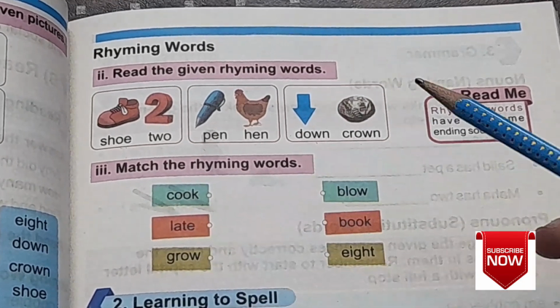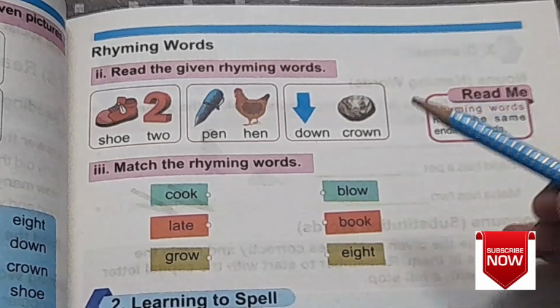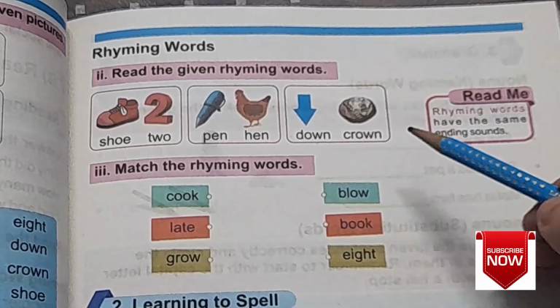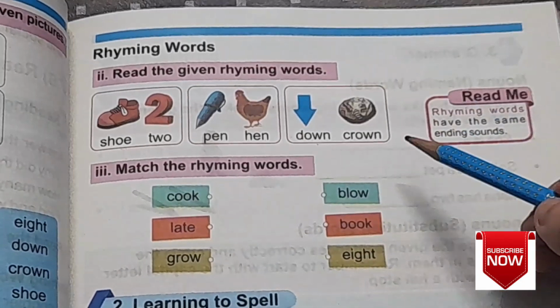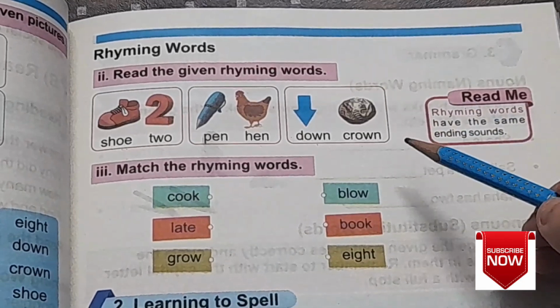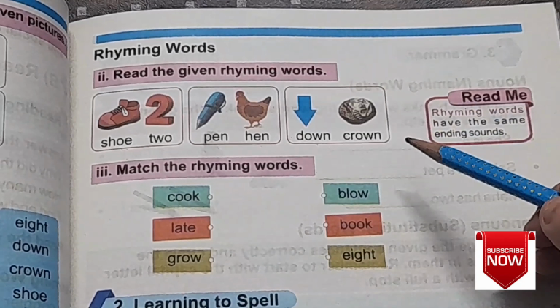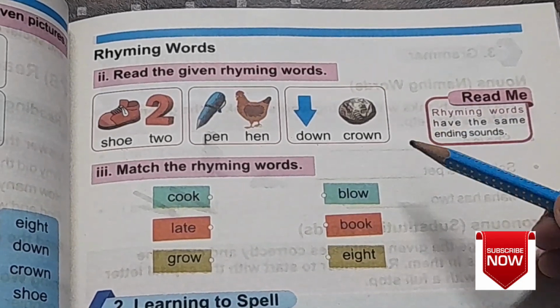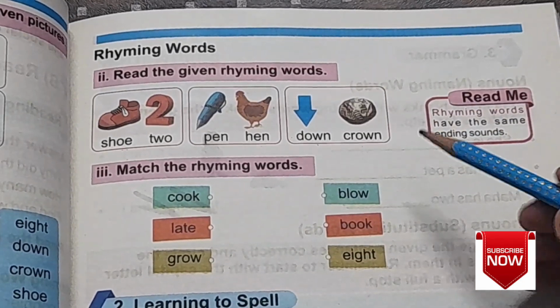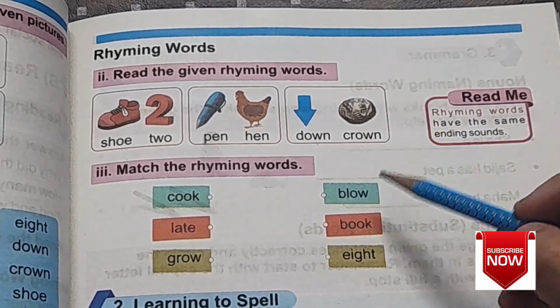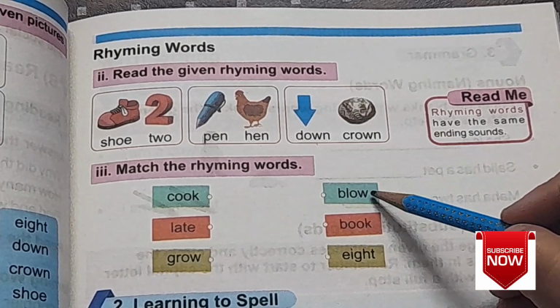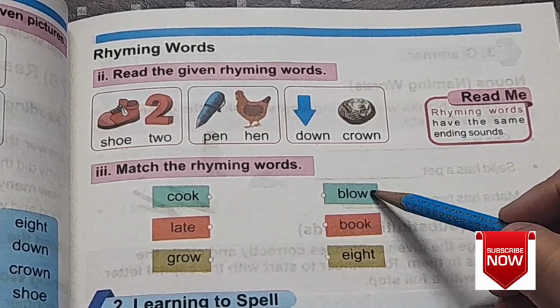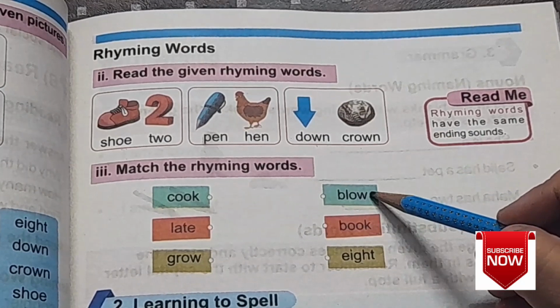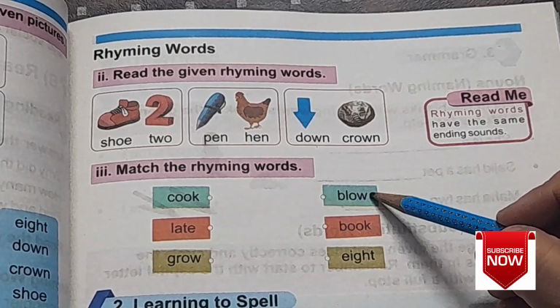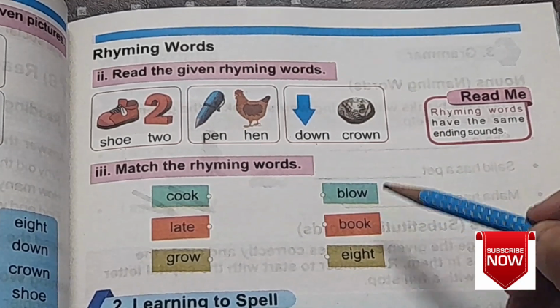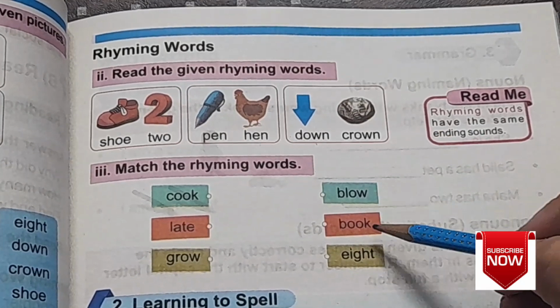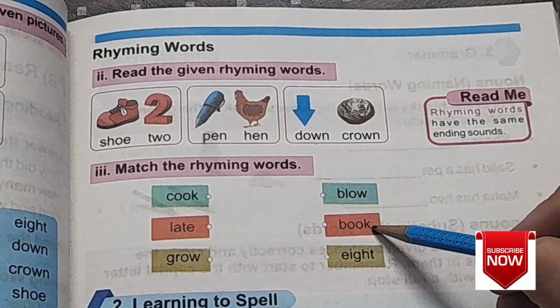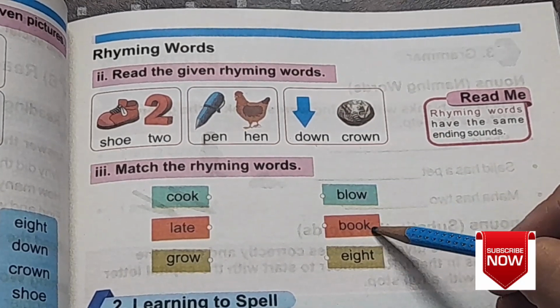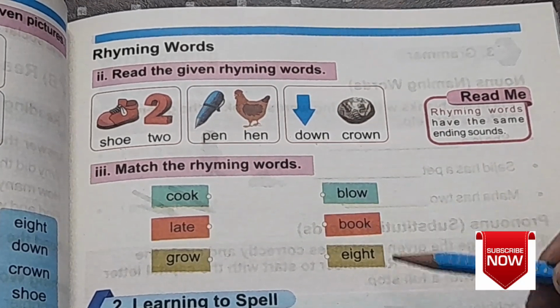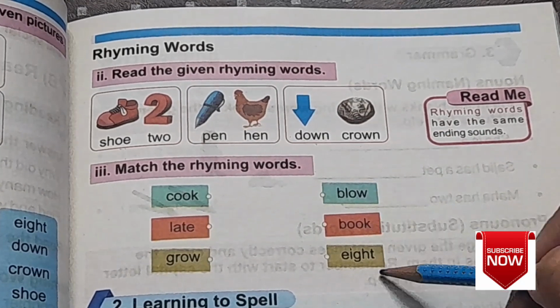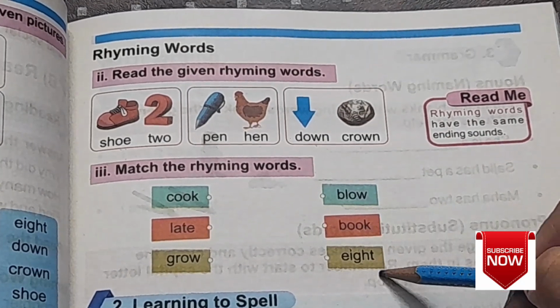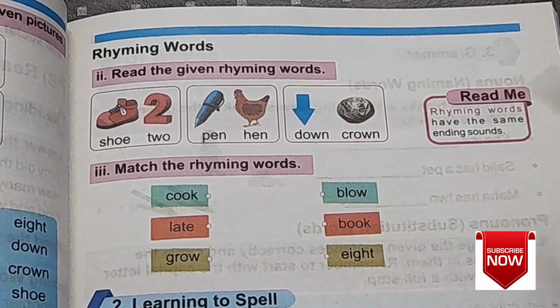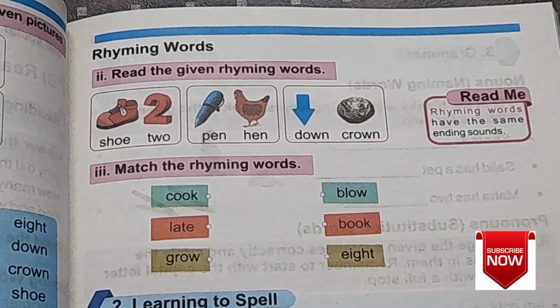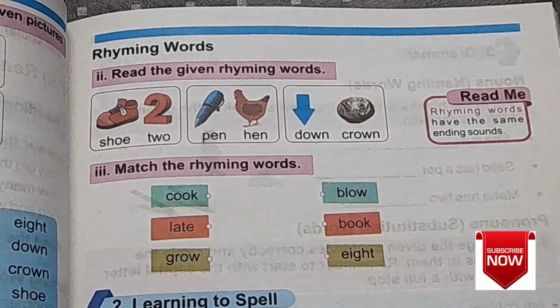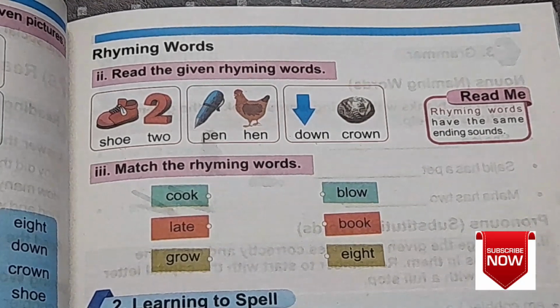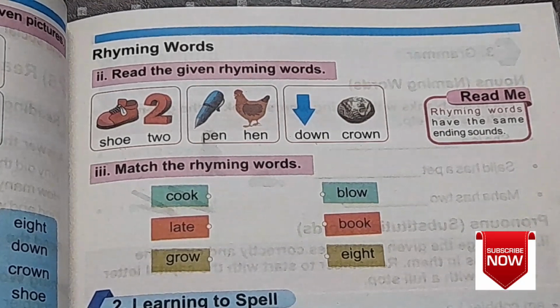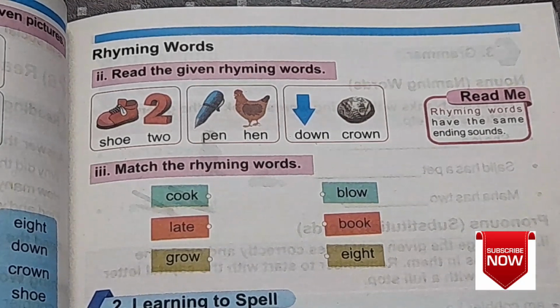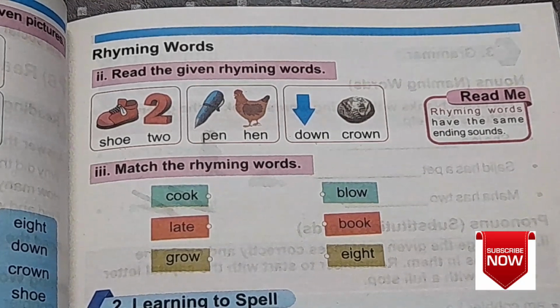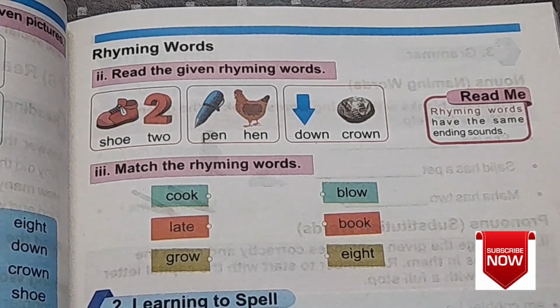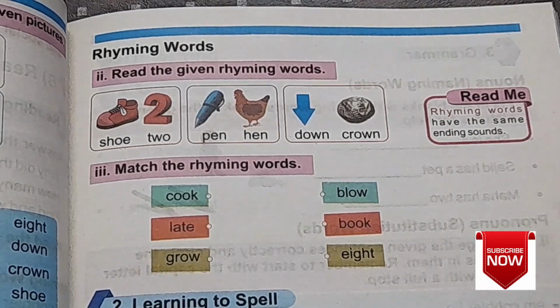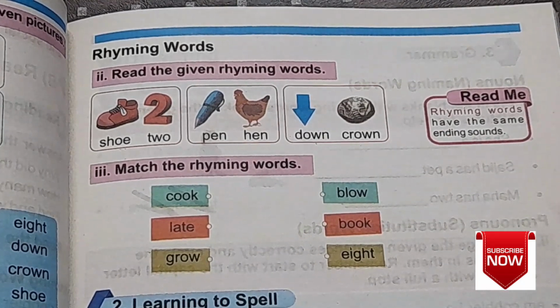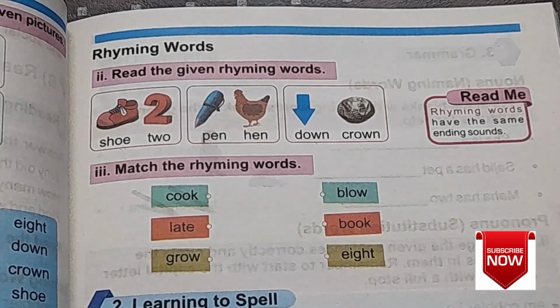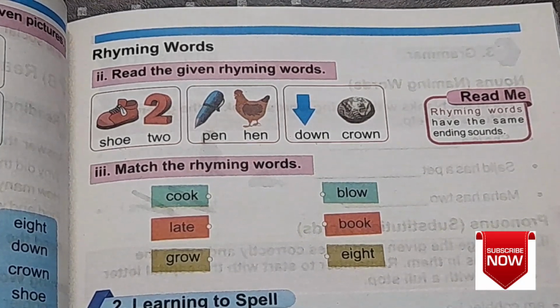Three words given on the right side: blow, book, ate. Can you match the rhyming words?